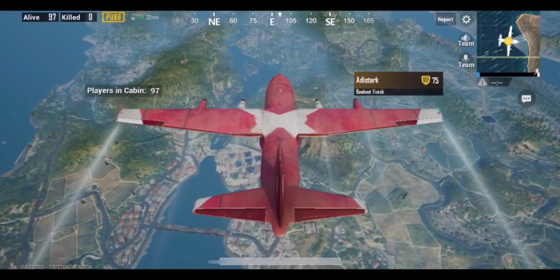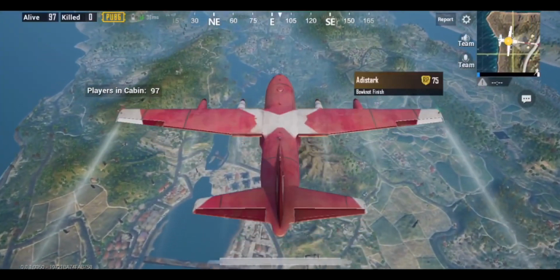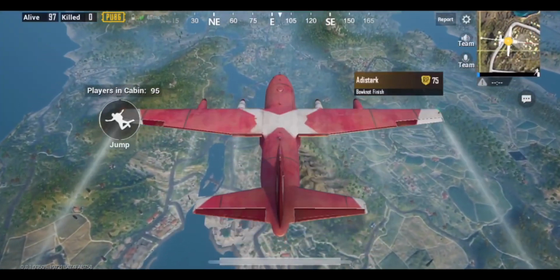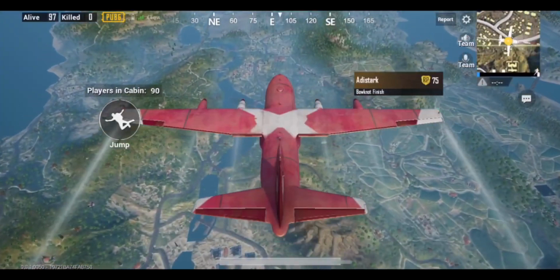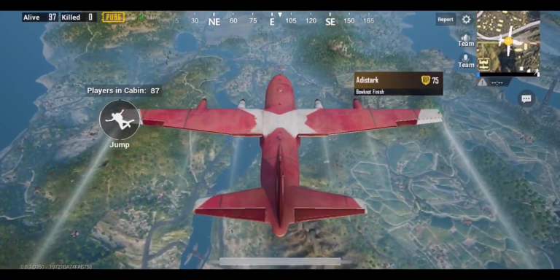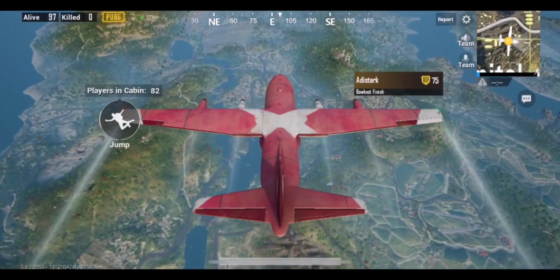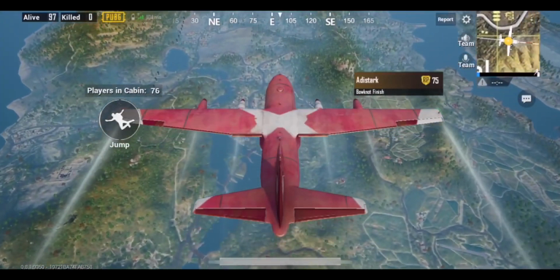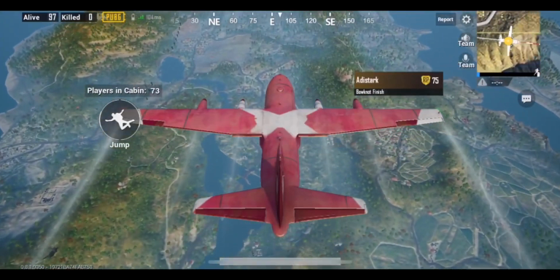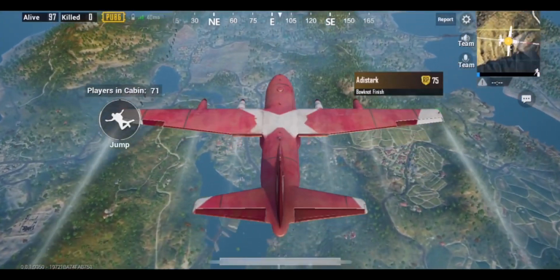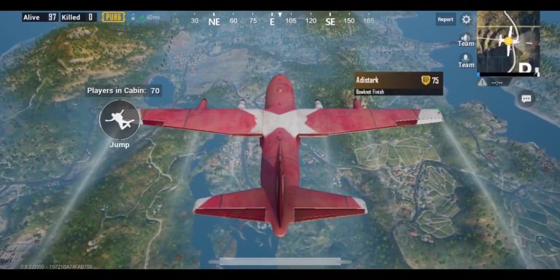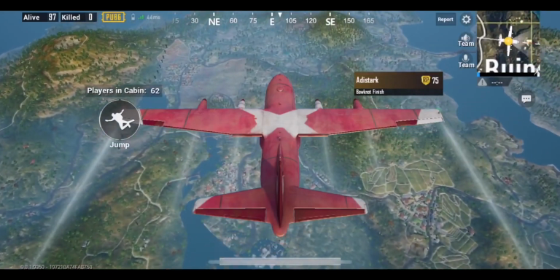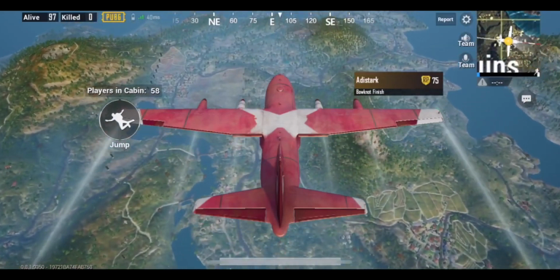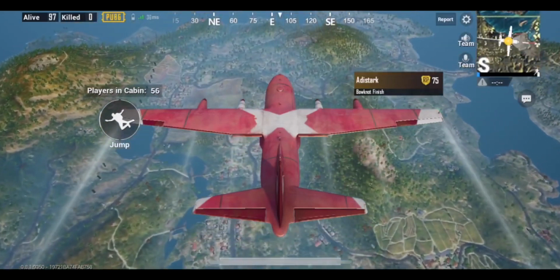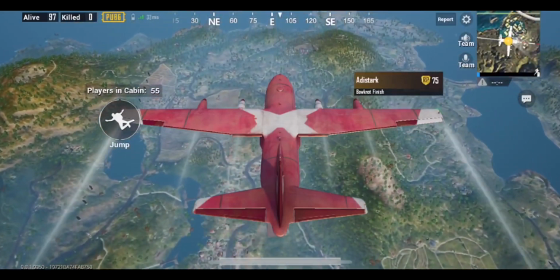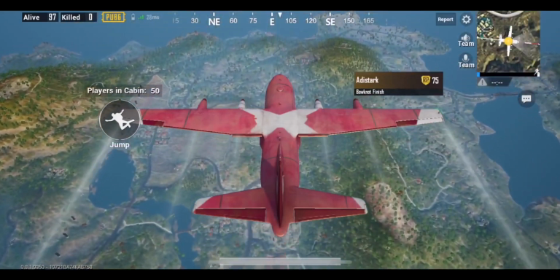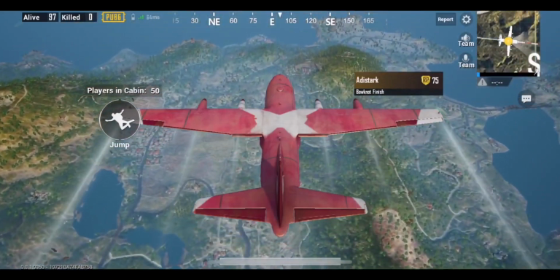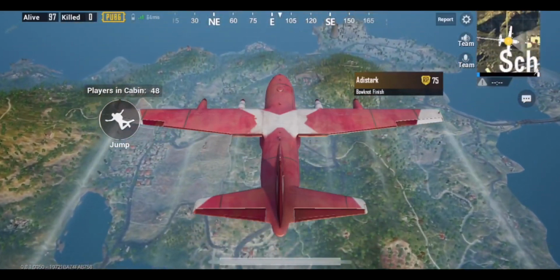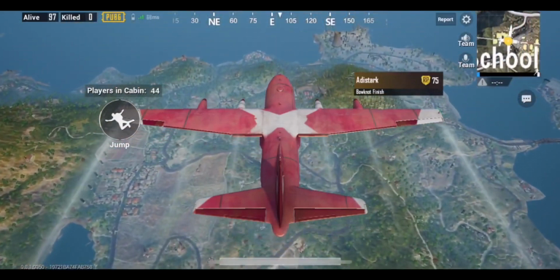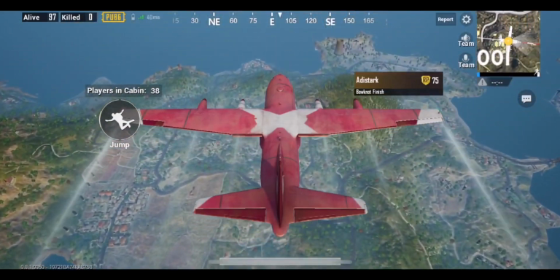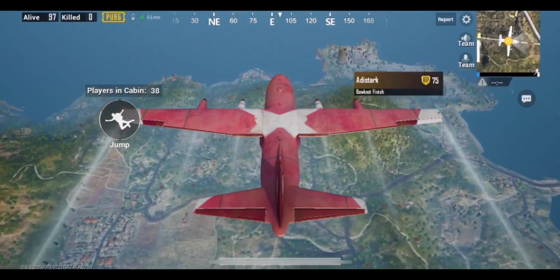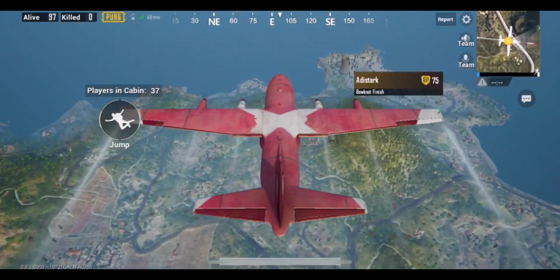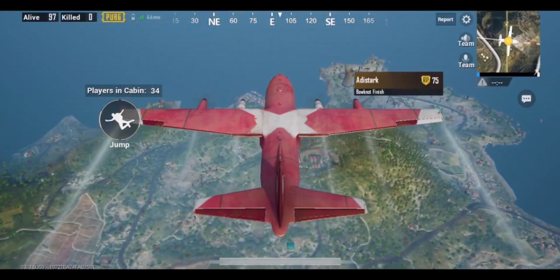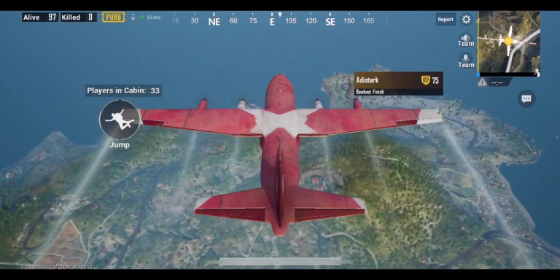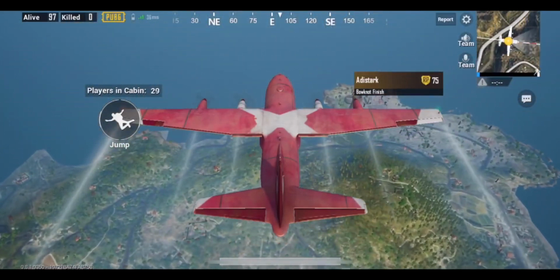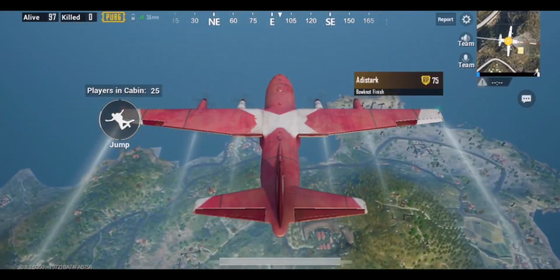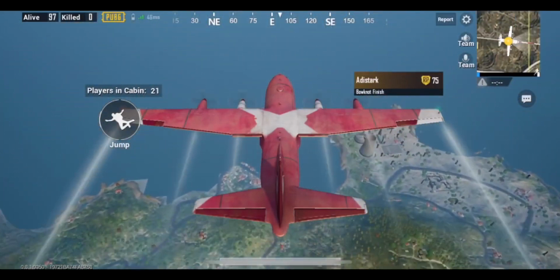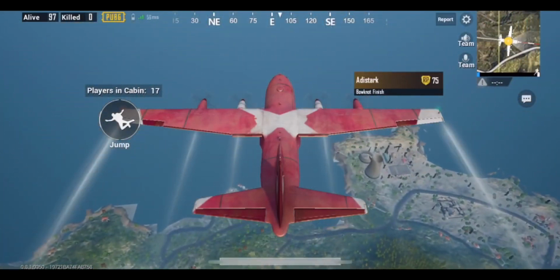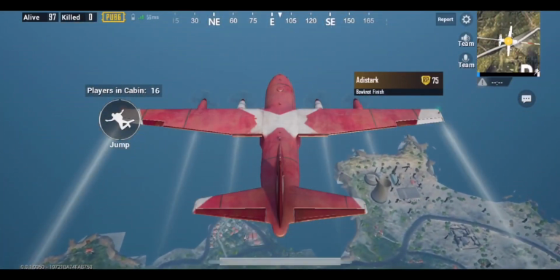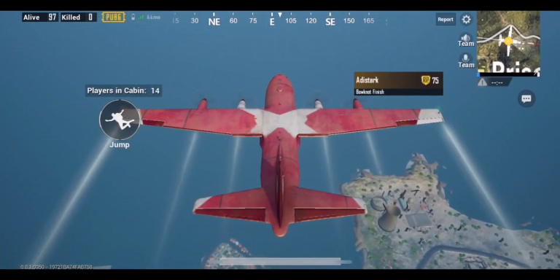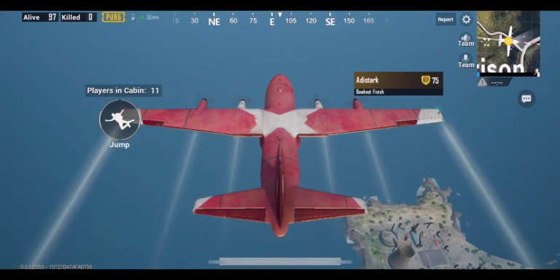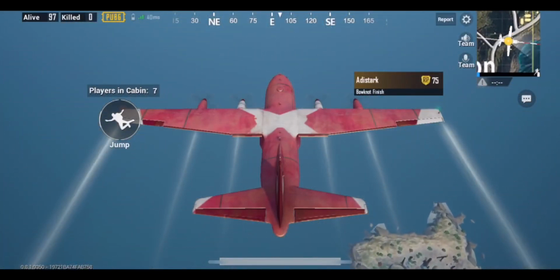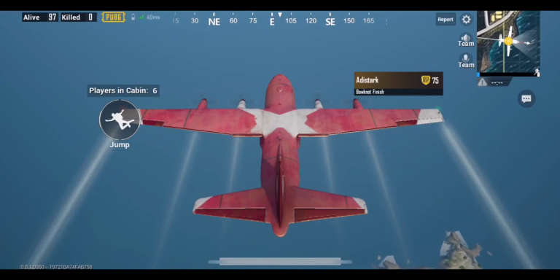One of the best ways to get the Weapon Master badge is to jump at the end of the map. You'll see many offline players who can be killed easily.